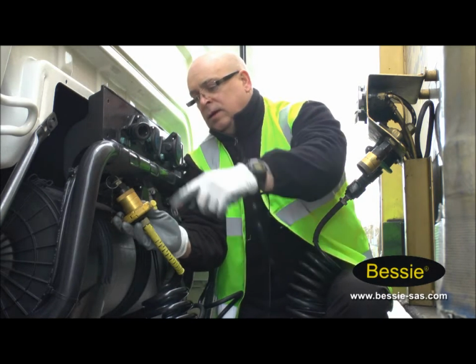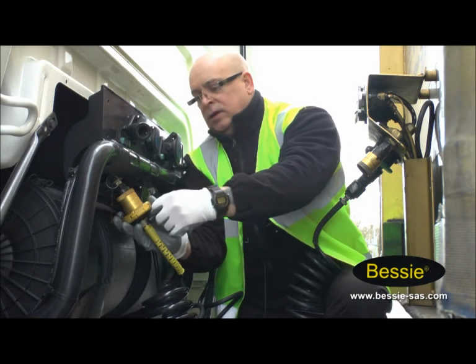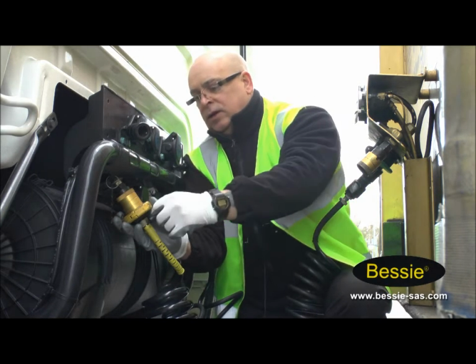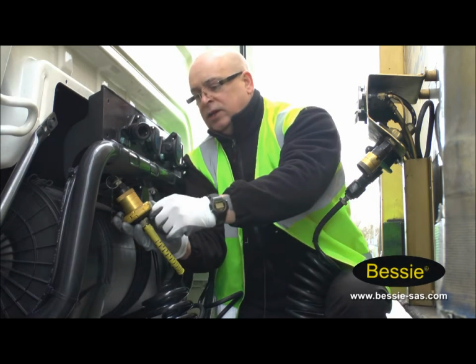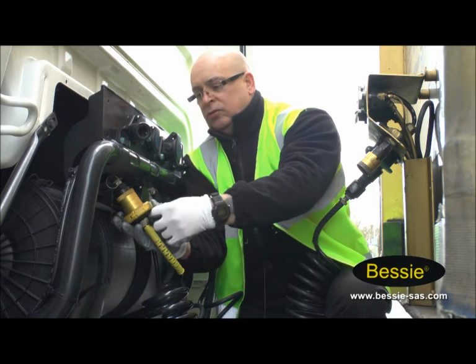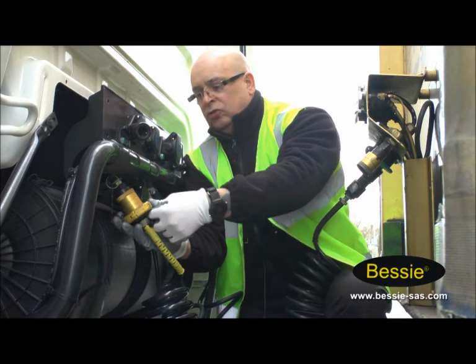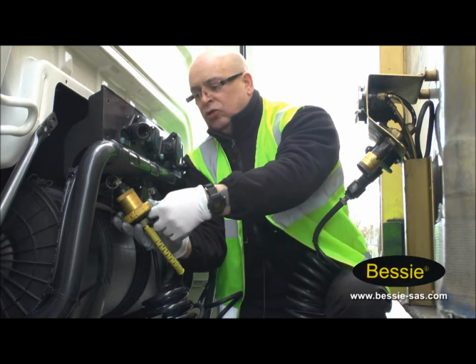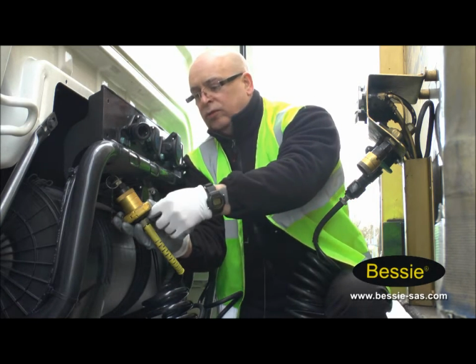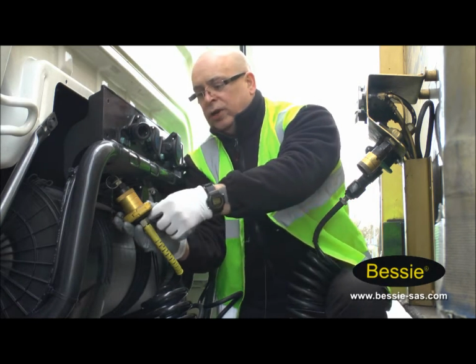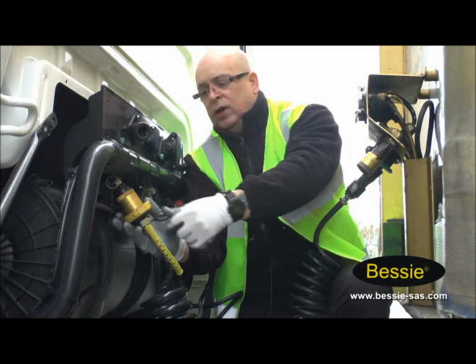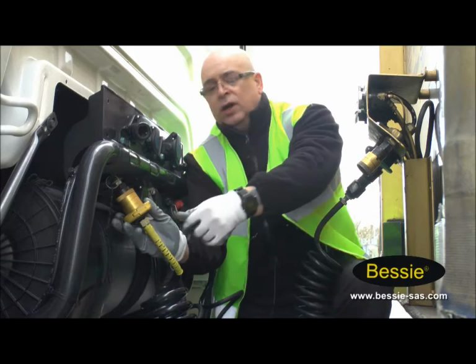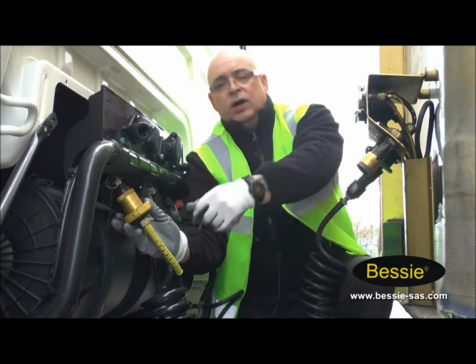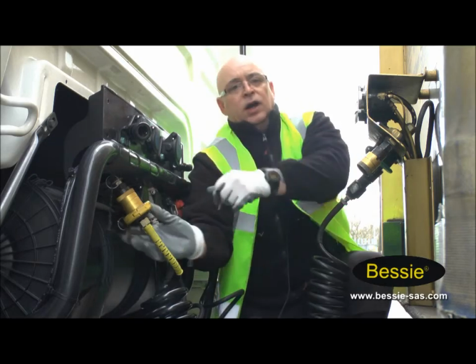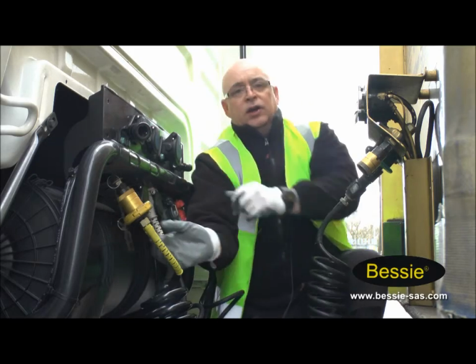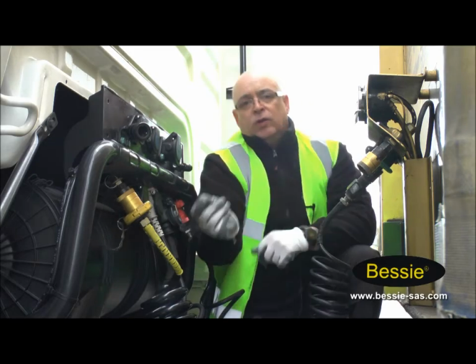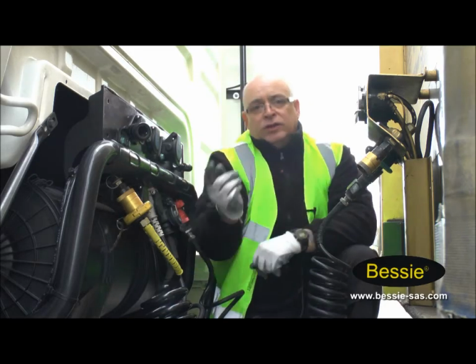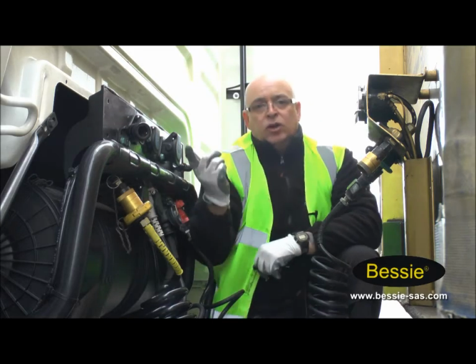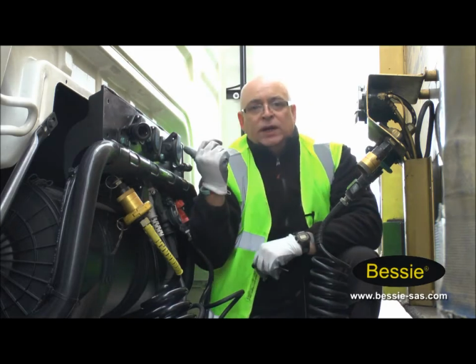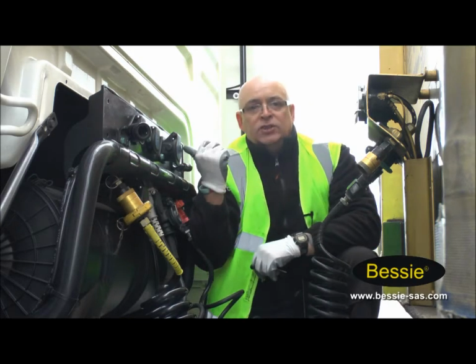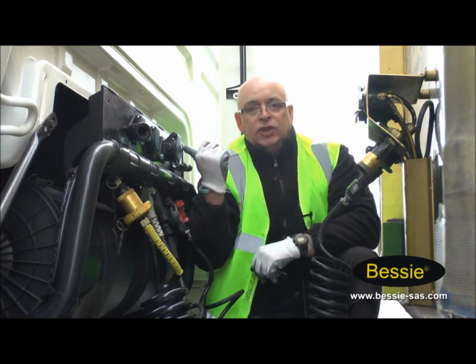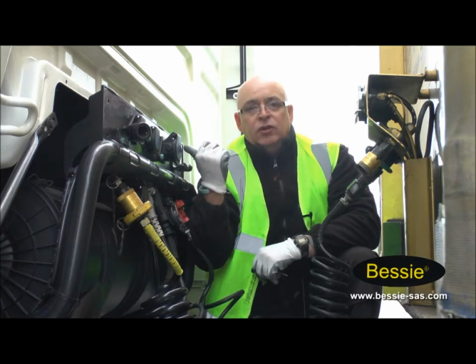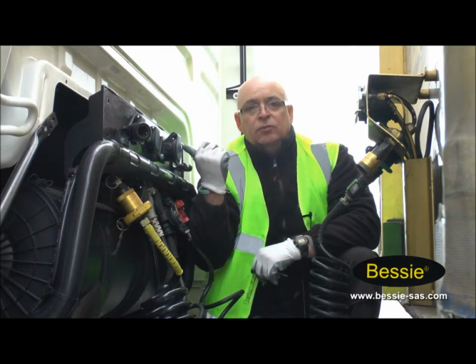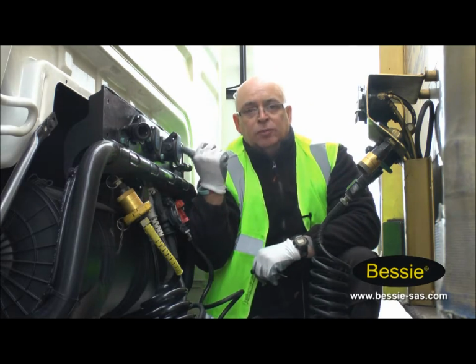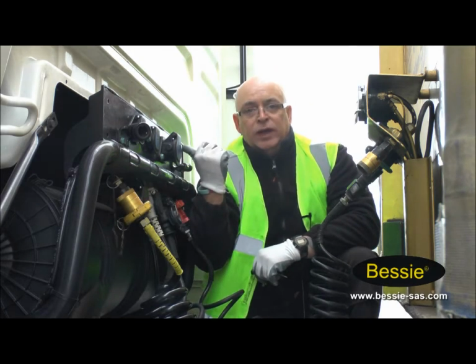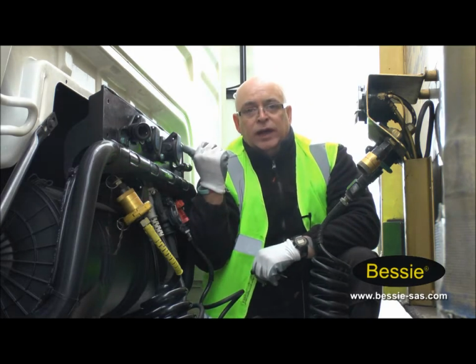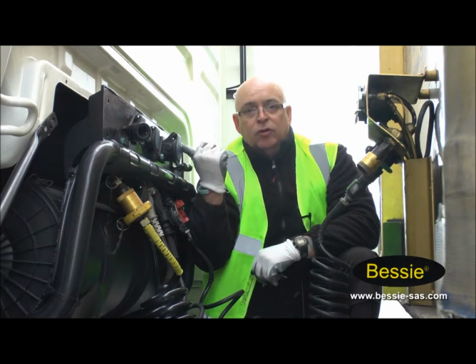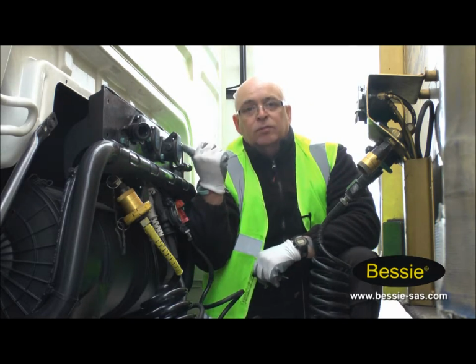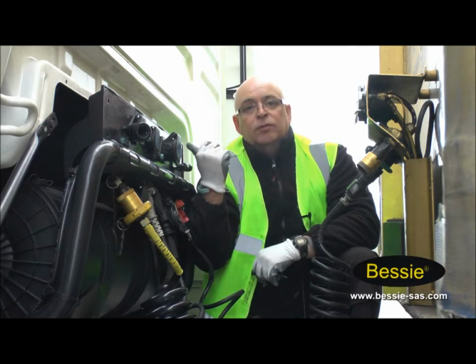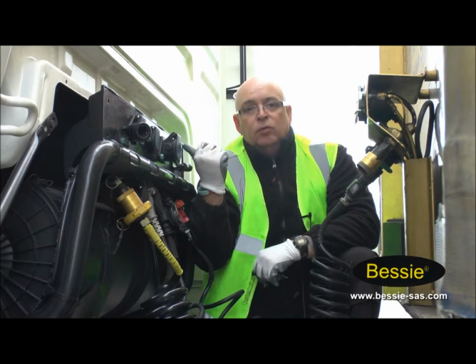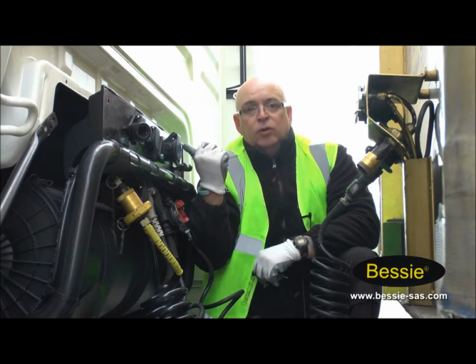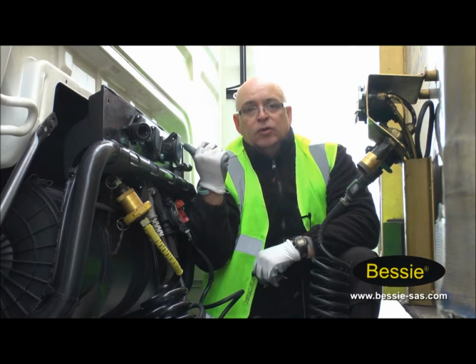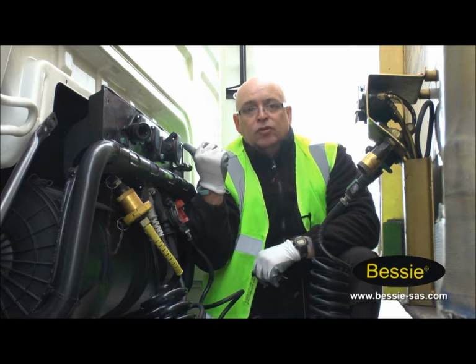Key is out and dust cover in. And now we're actually going to go back into the unit to build the air up, before we put the line on the trailer.